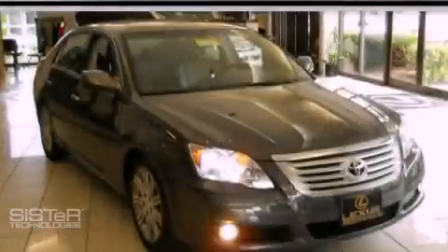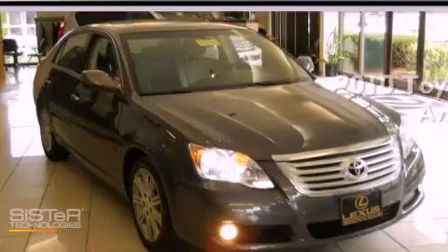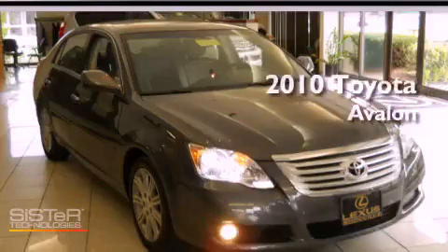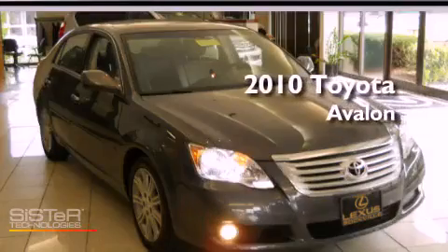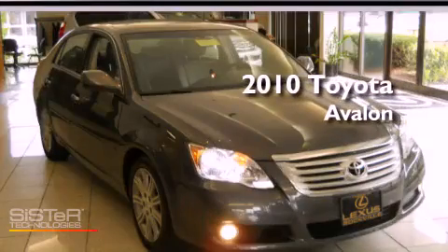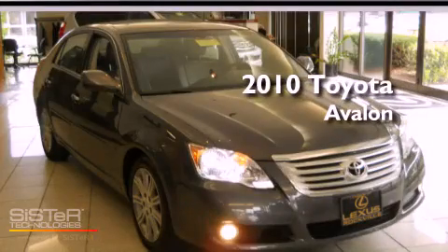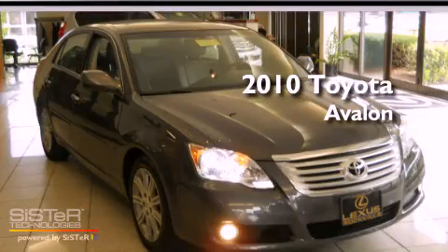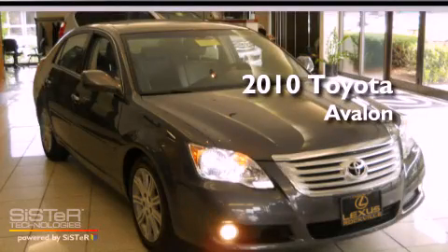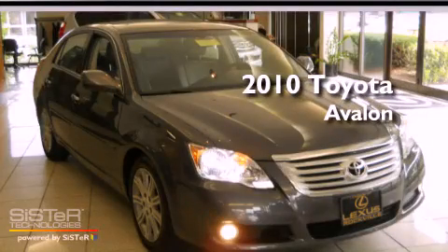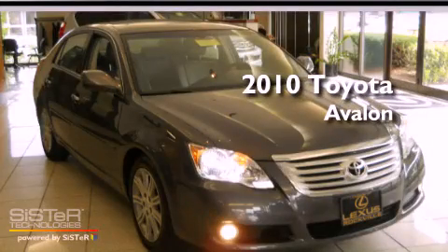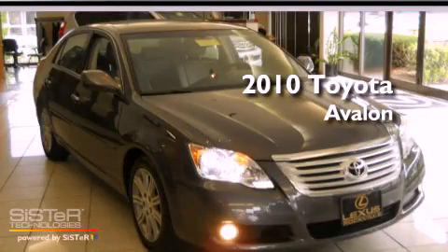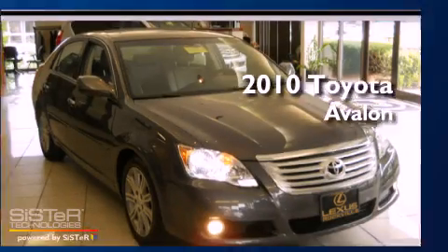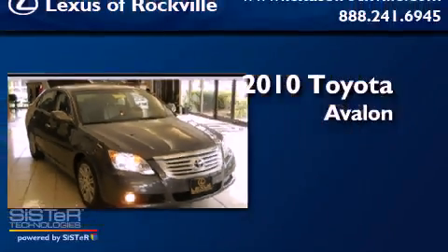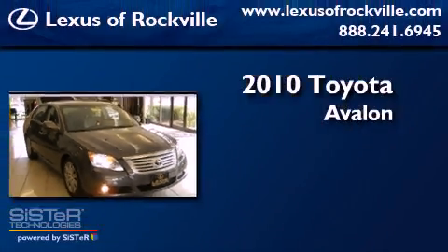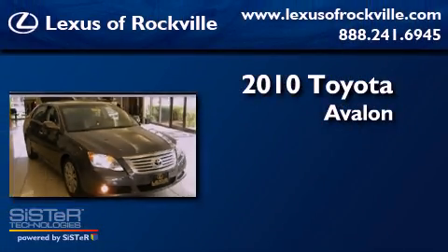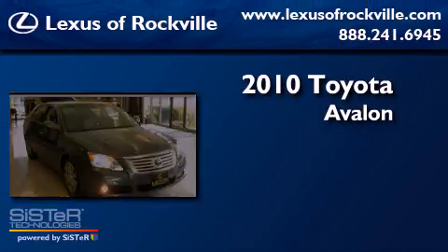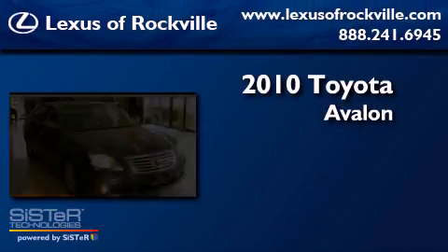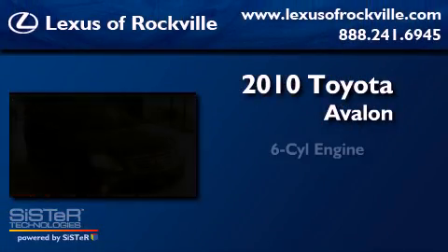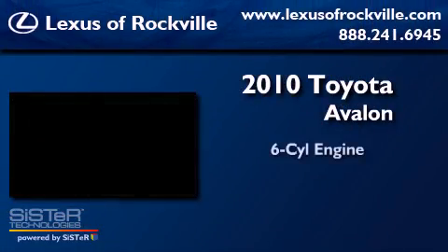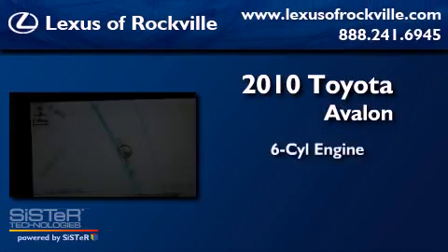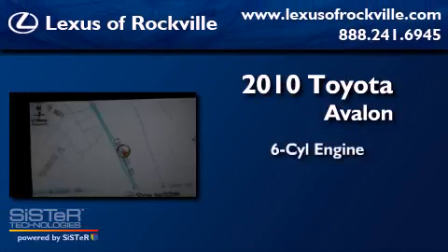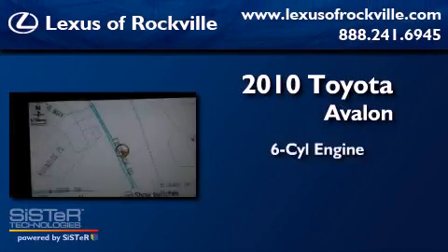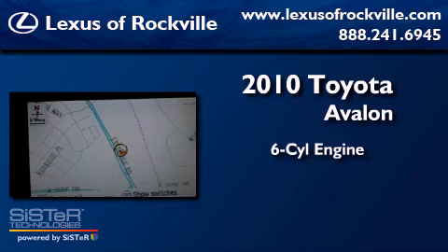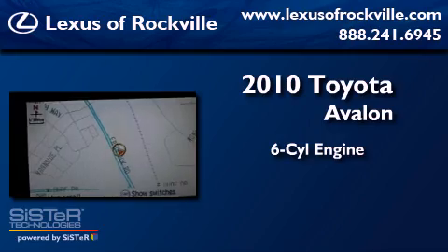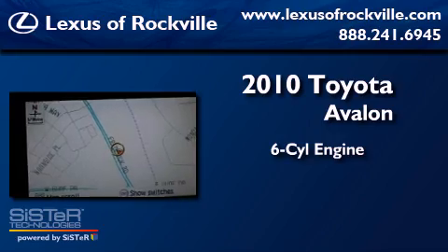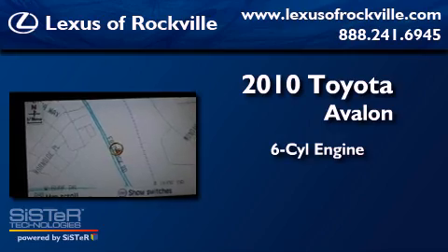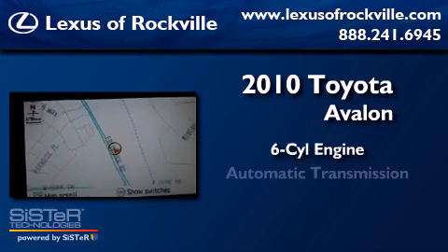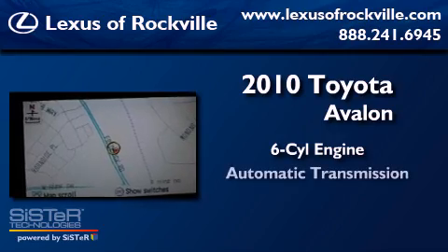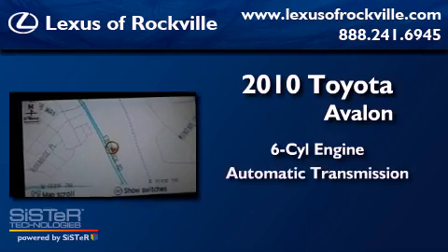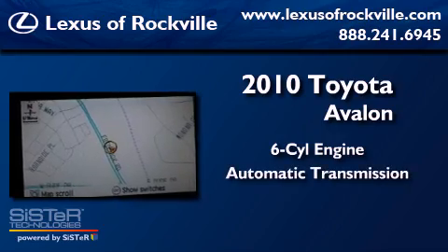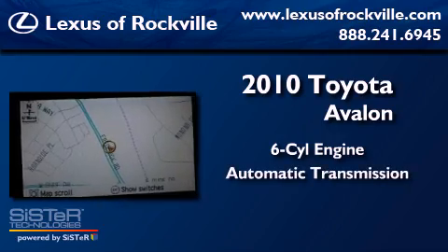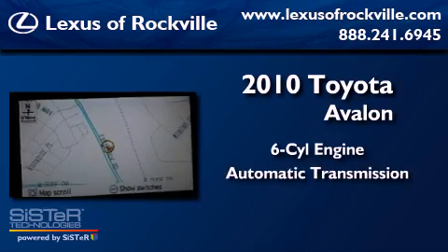This is a 2010 Toyota Avalon. It features a six-cylinder engine and an automatic transmission.